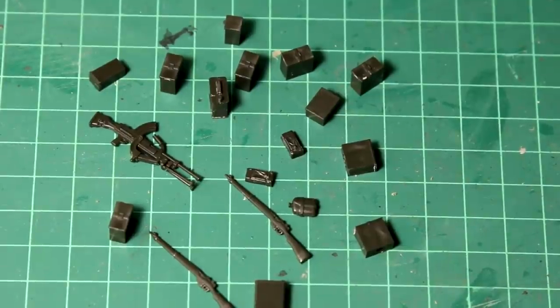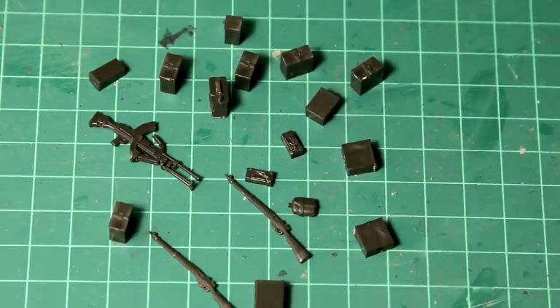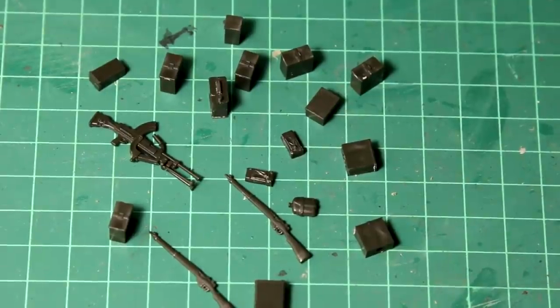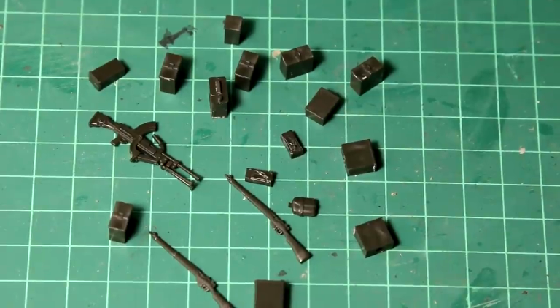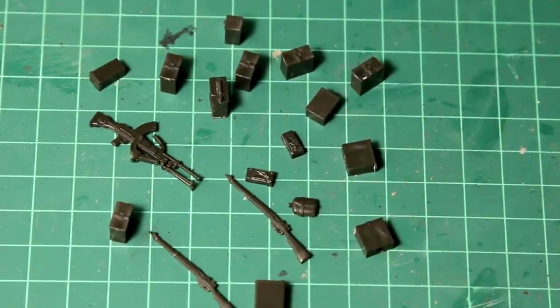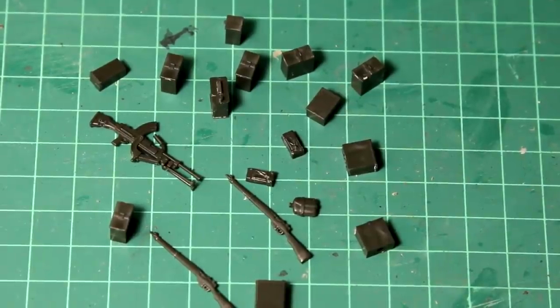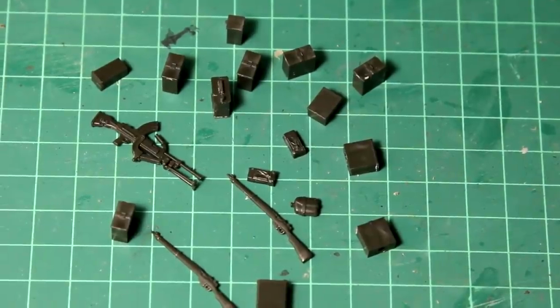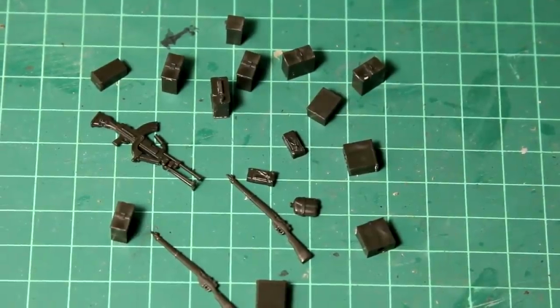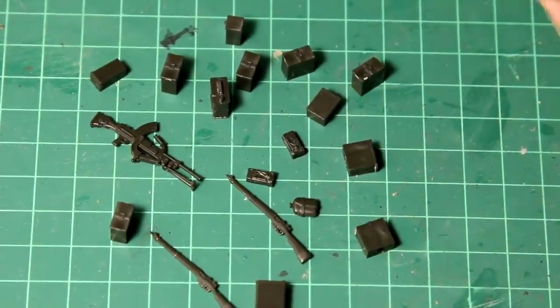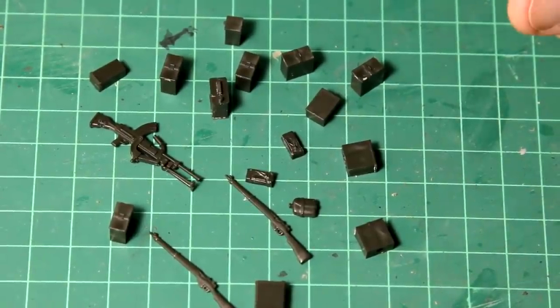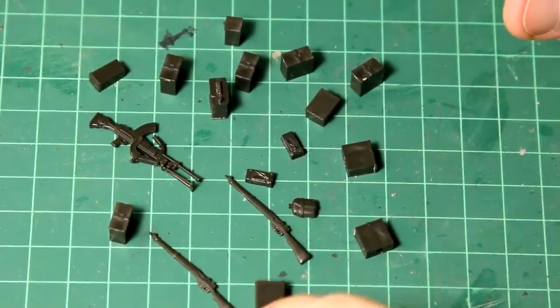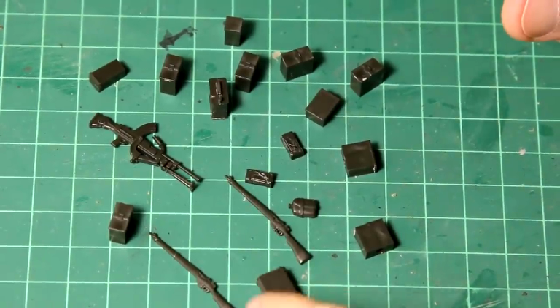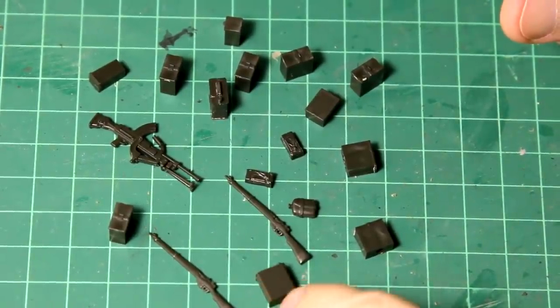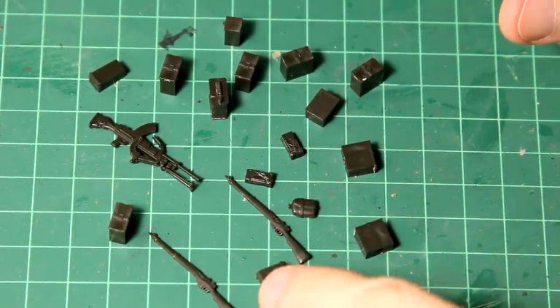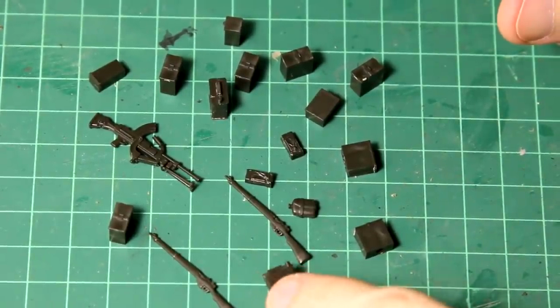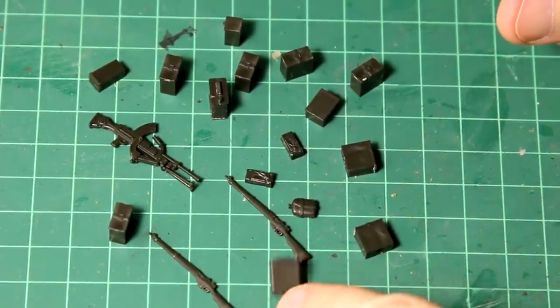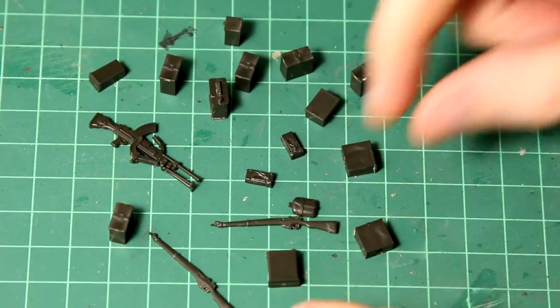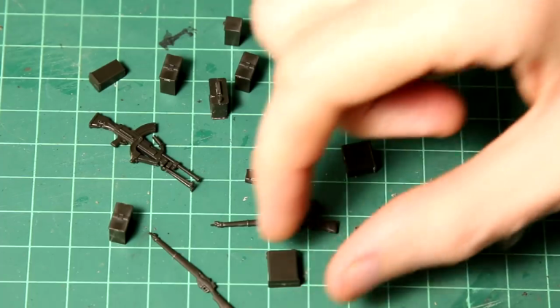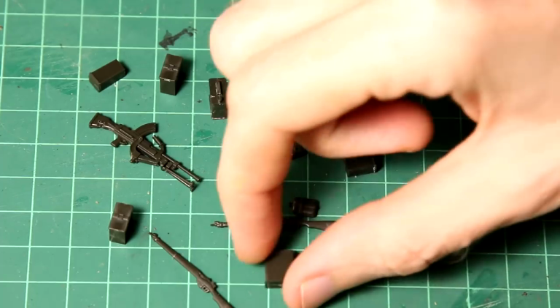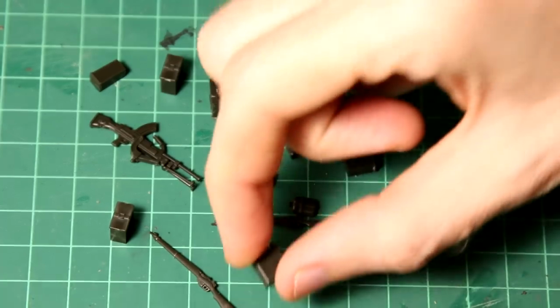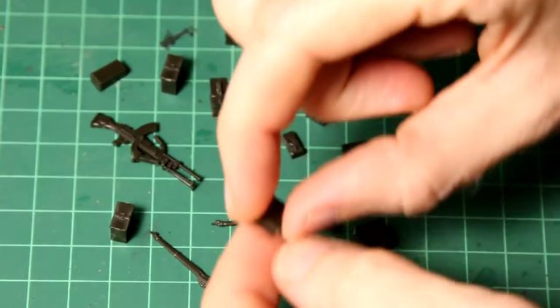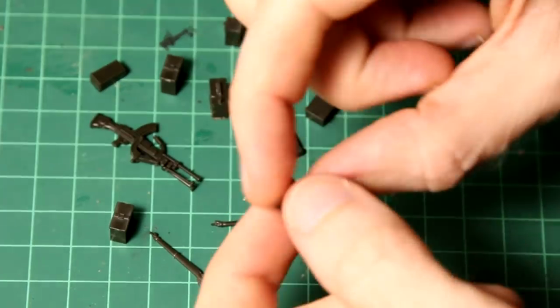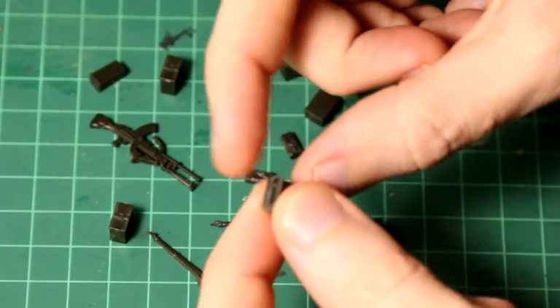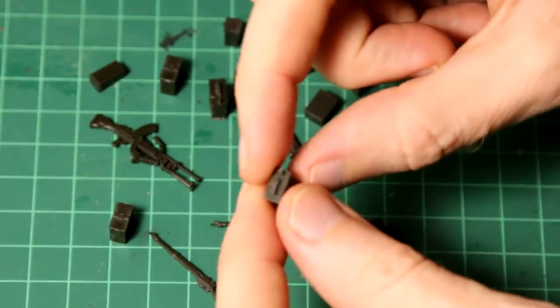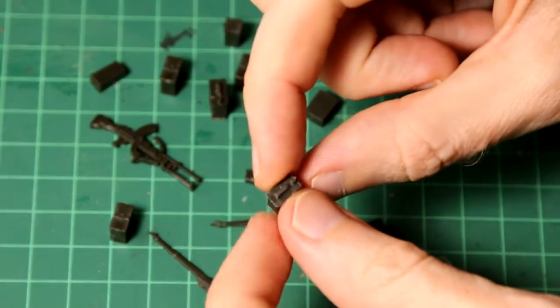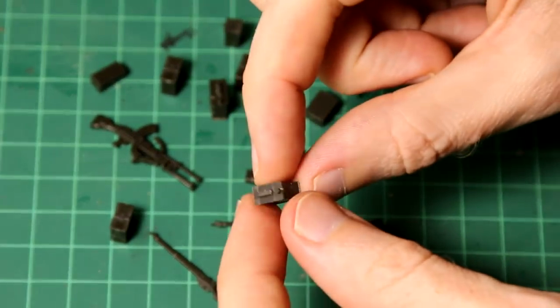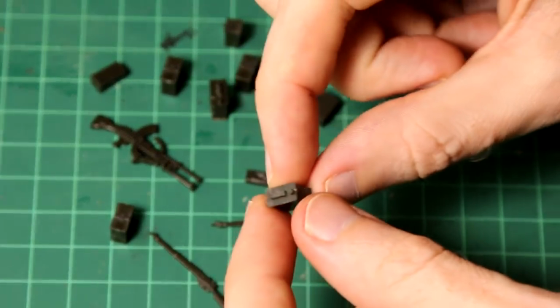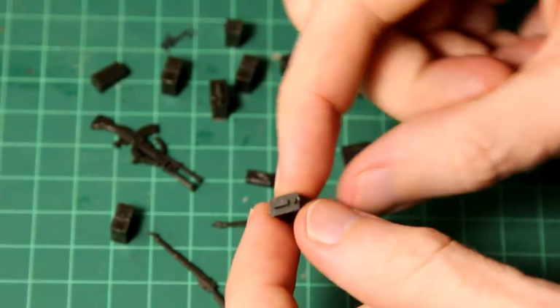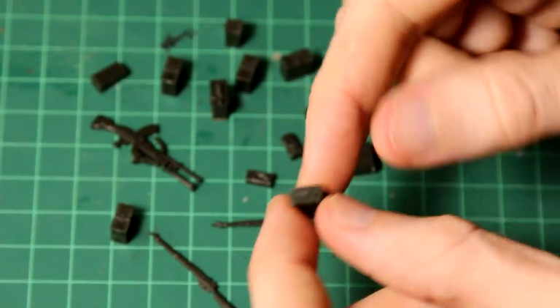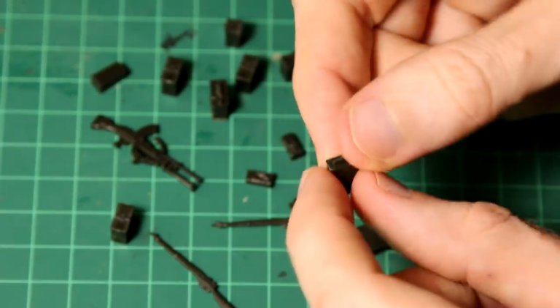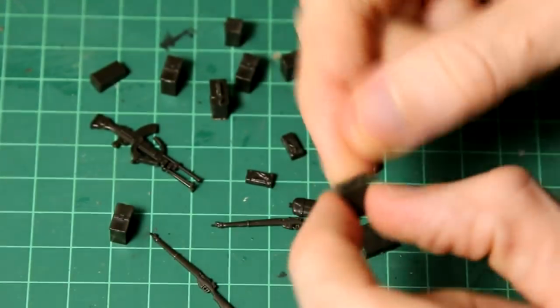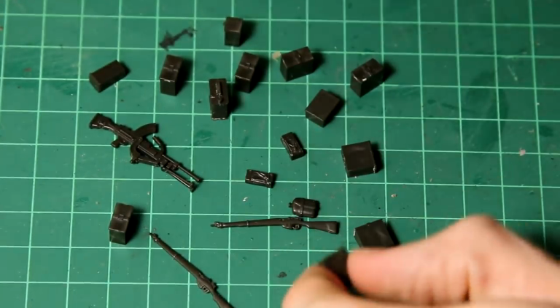There are lots of pieces of equipment and storage included with this kit. Here's a sample of them: ammunition boxes, canteens, rifles, and so on.